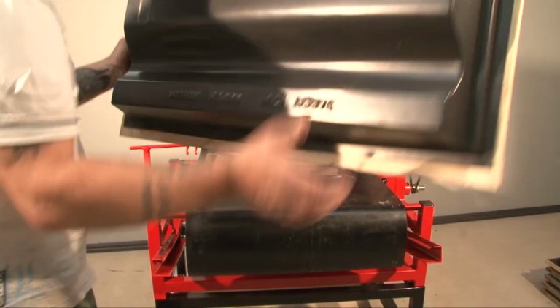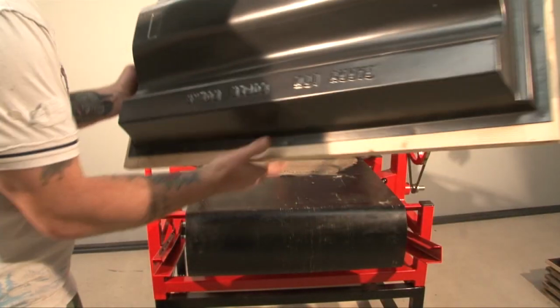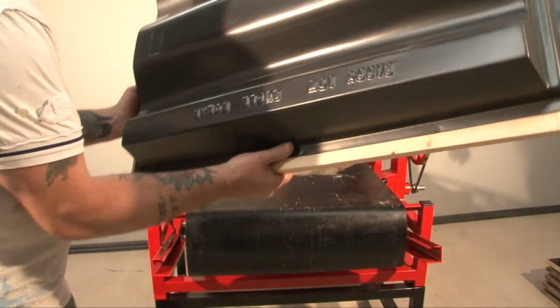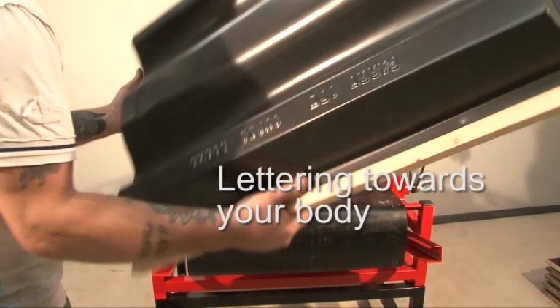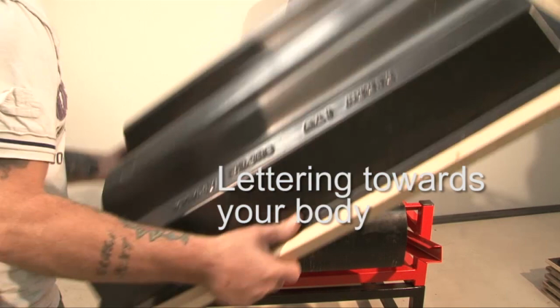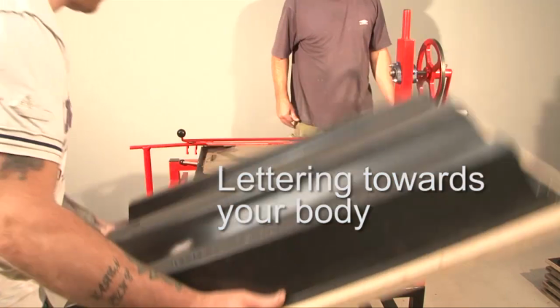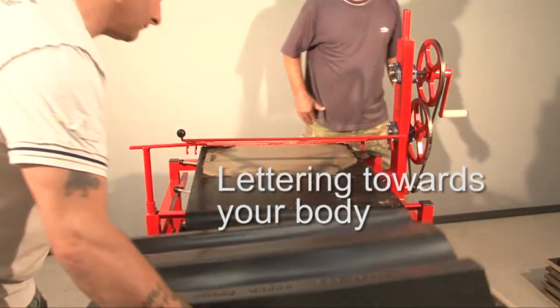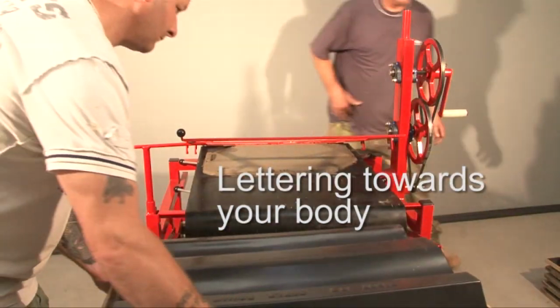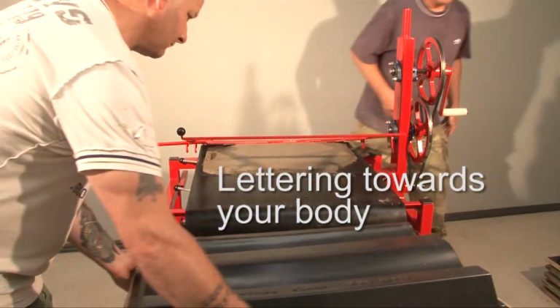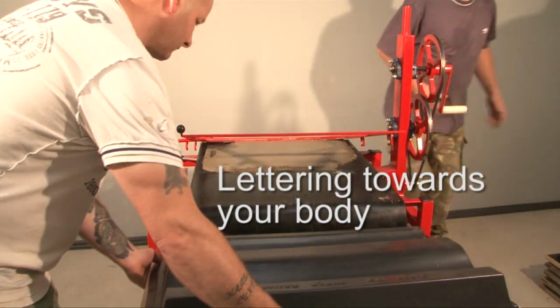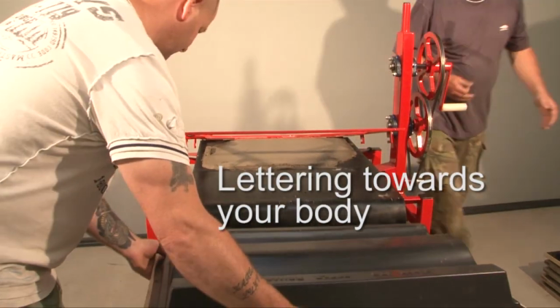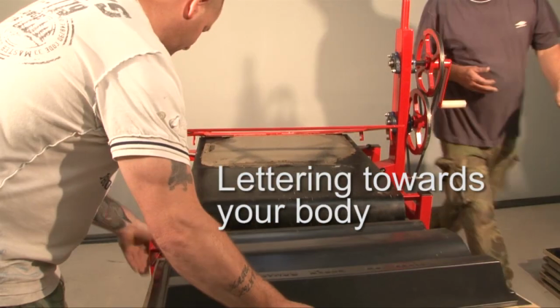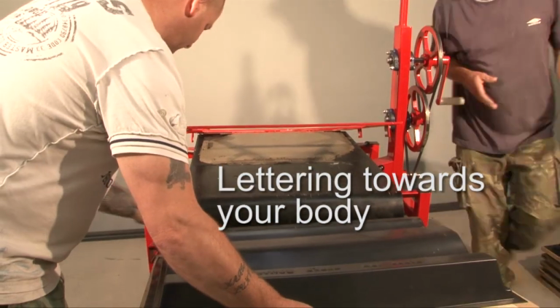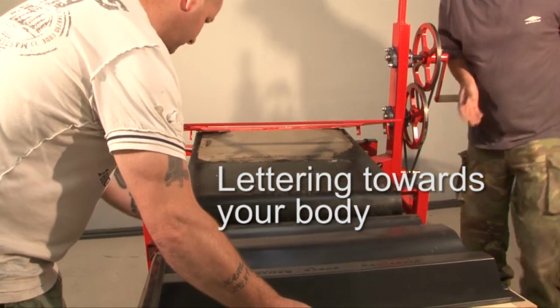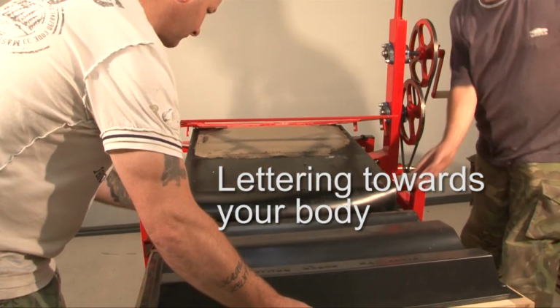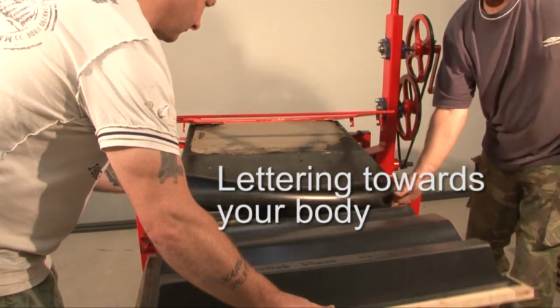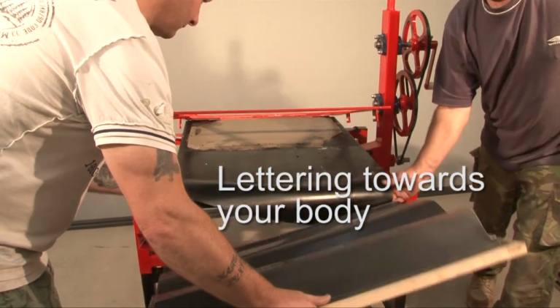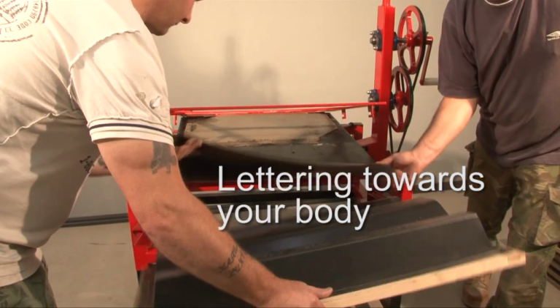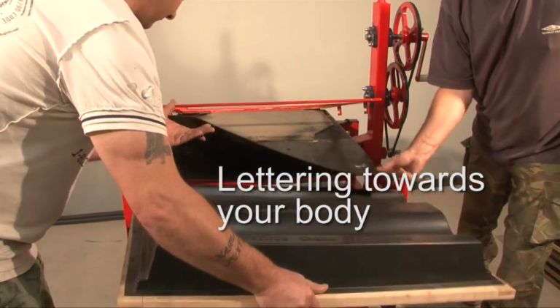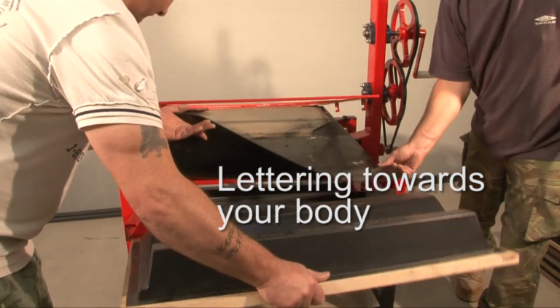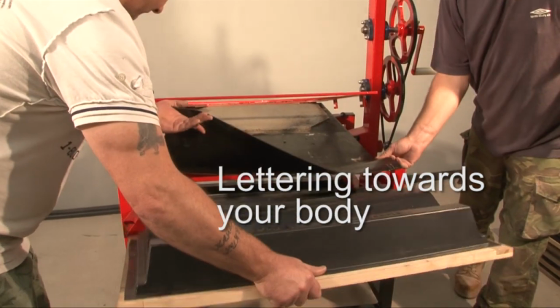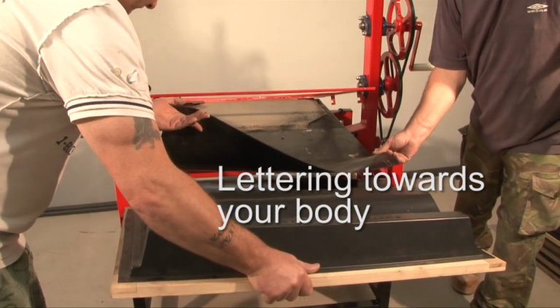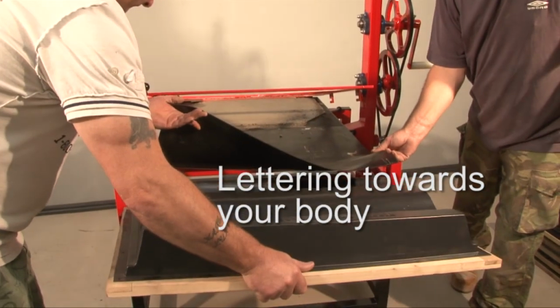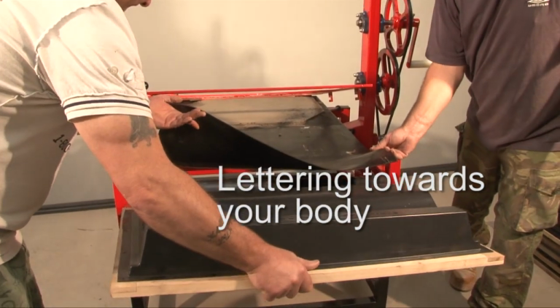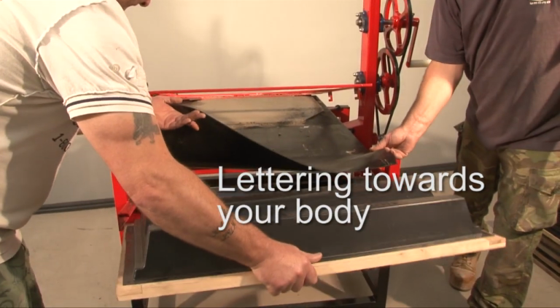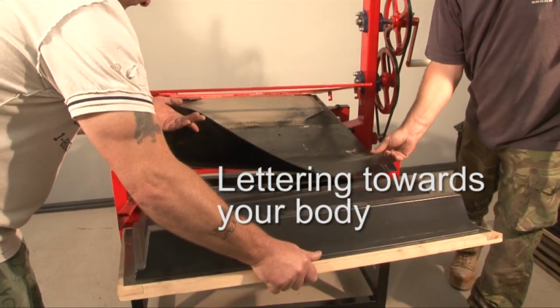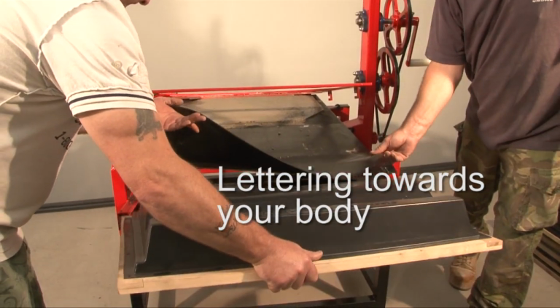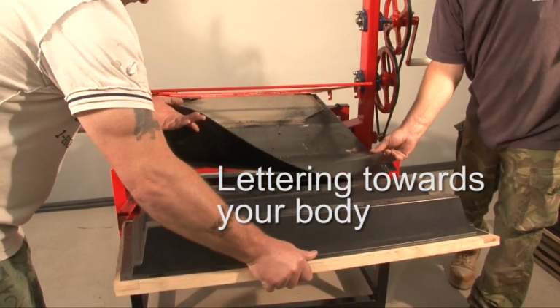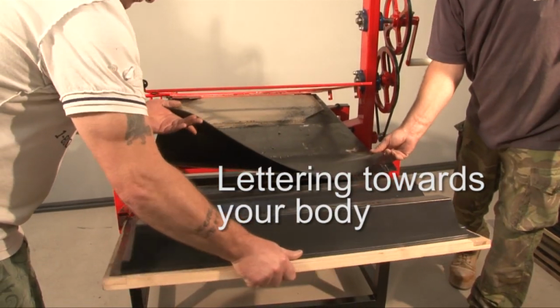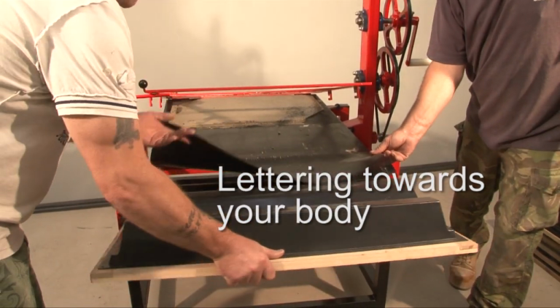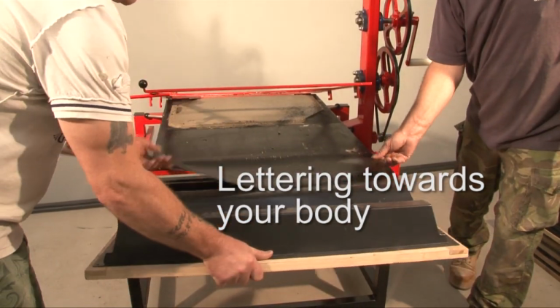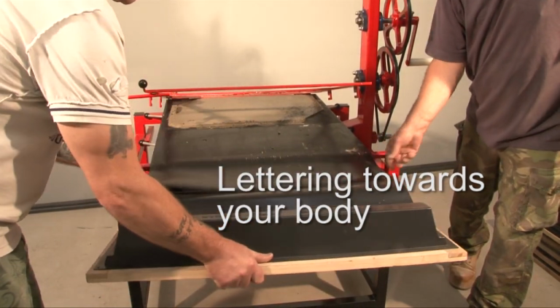Take the roofing mould and insert into the table, taking care to have the lettering on the mould towards your body.